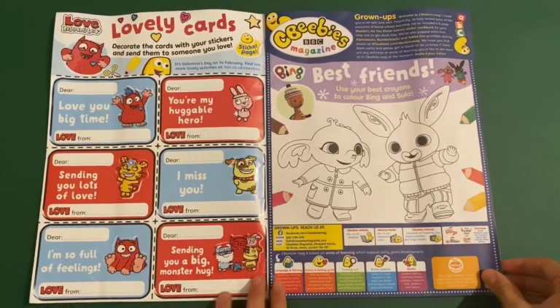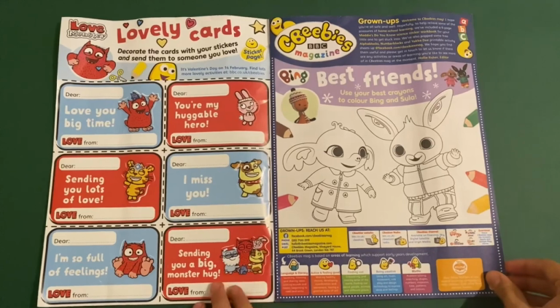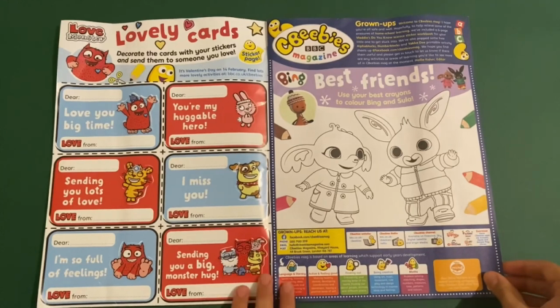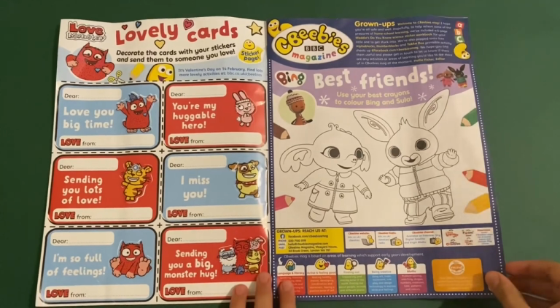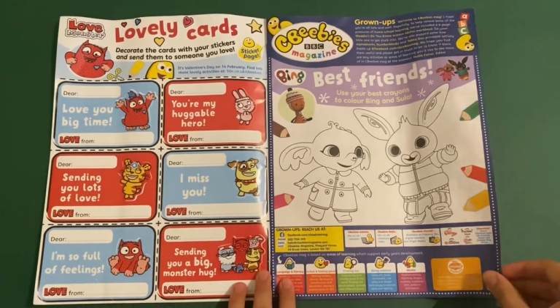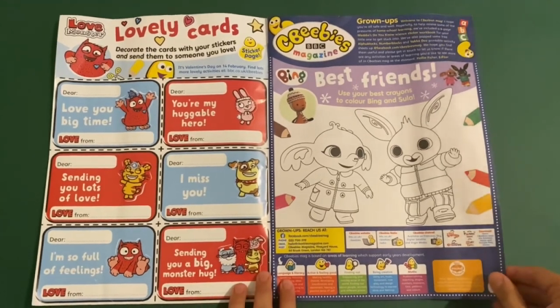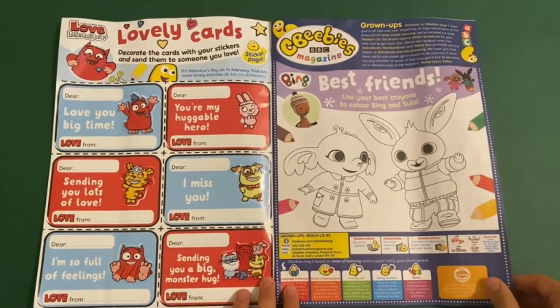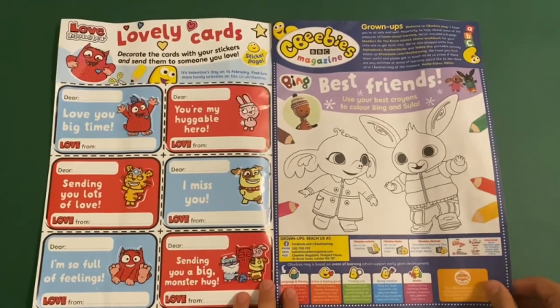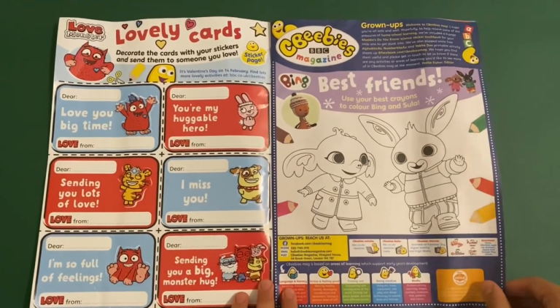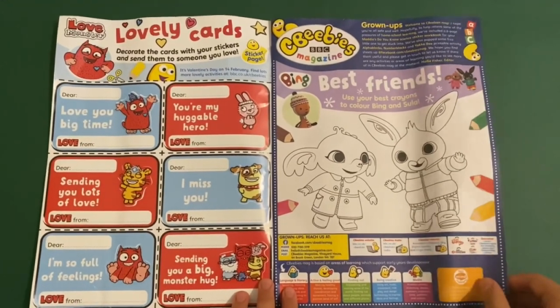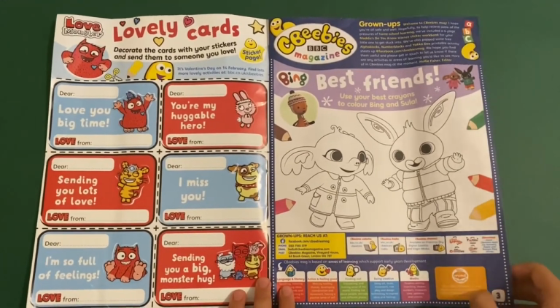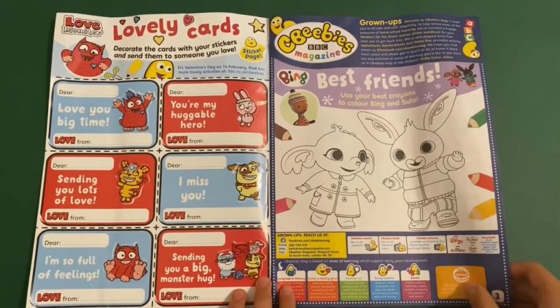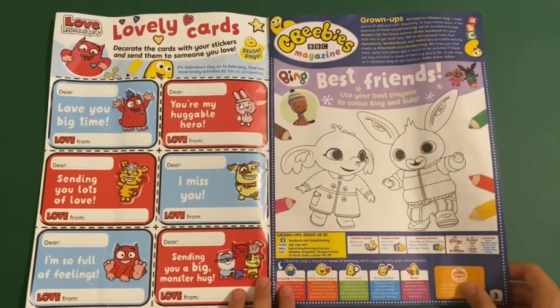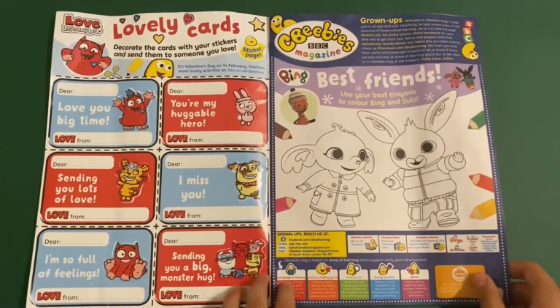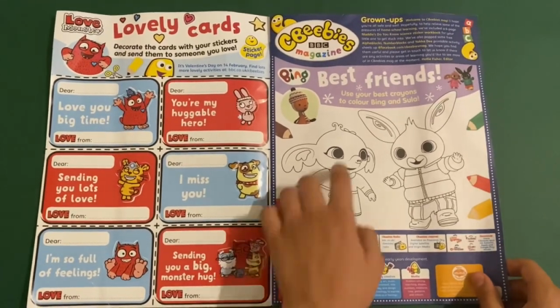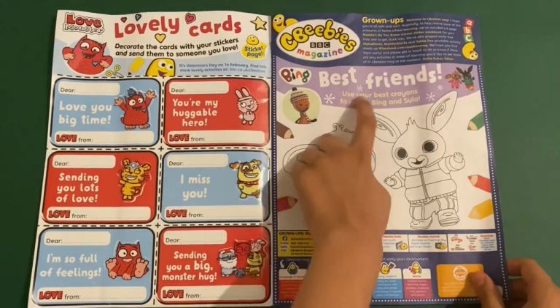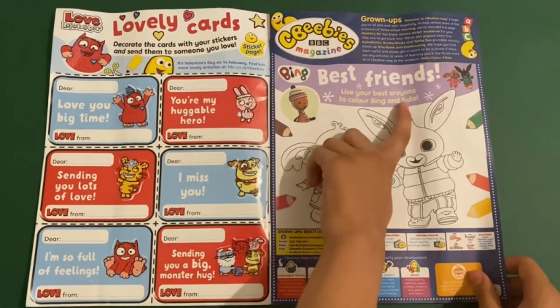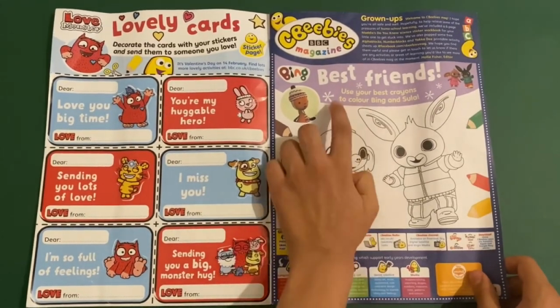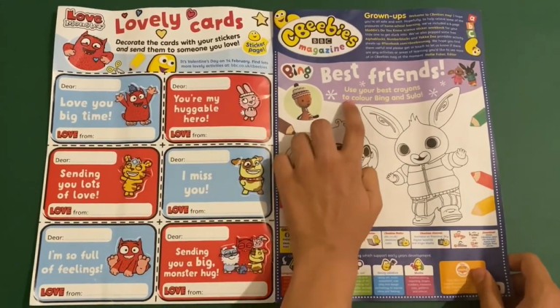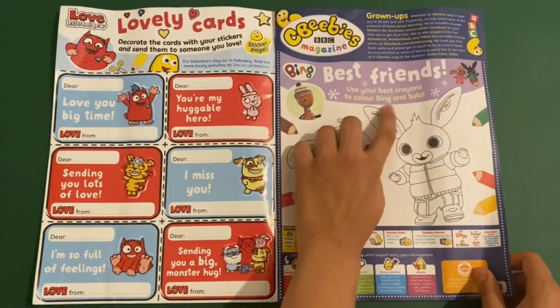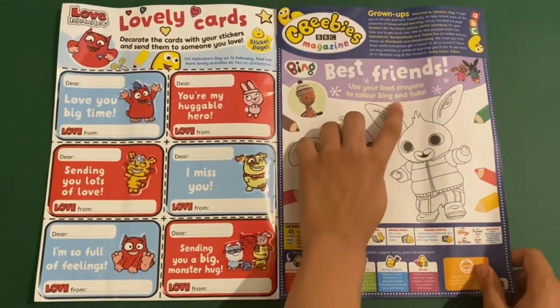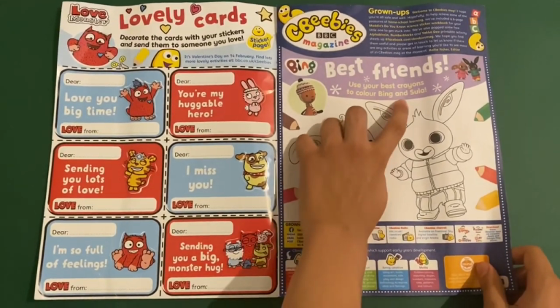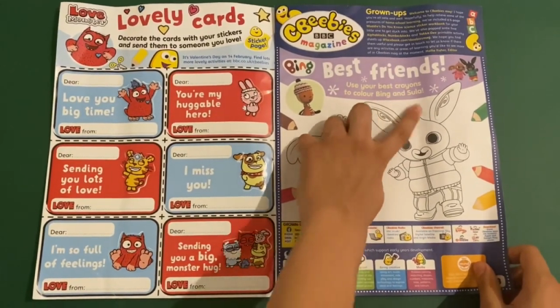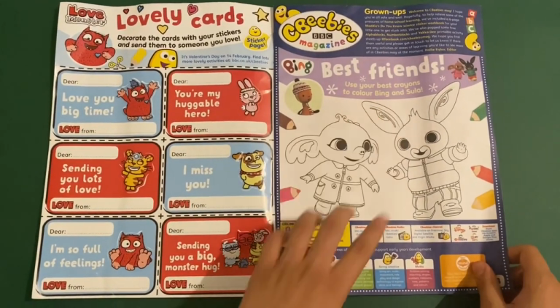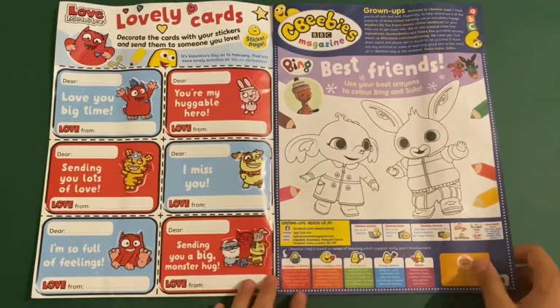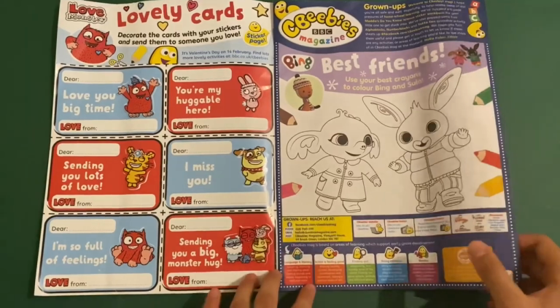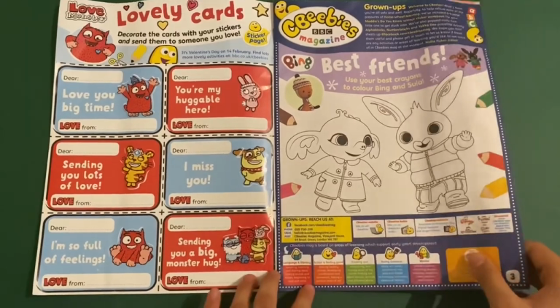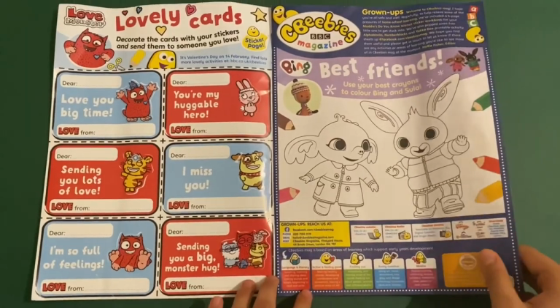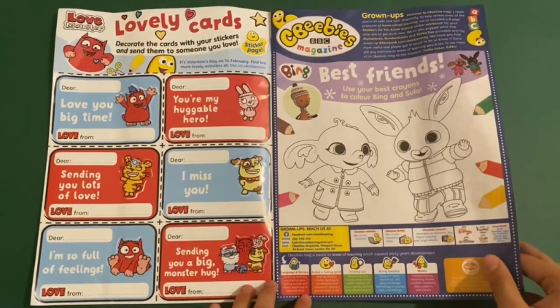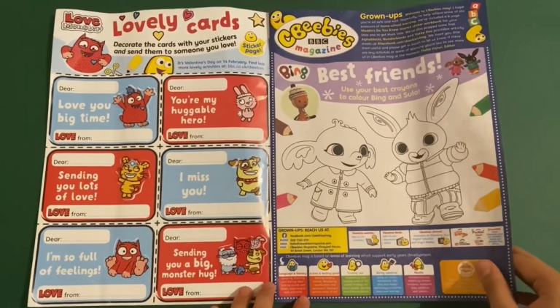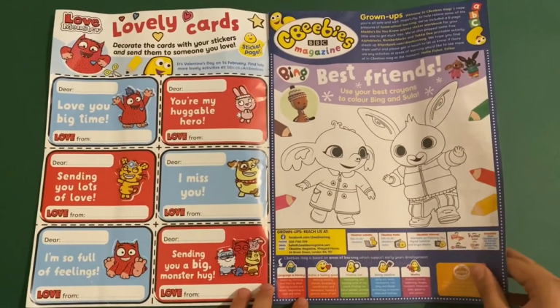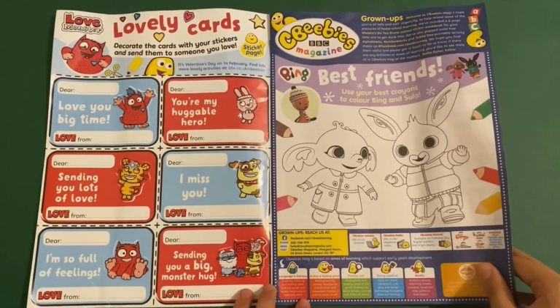So that's that page. Then we've got Bing, and this is Best Friends. Use your best crayons to colour Bing and Sula. This is a colouring in page.